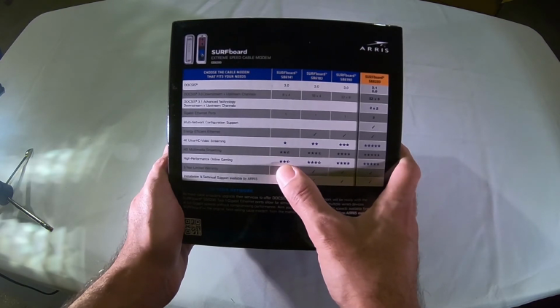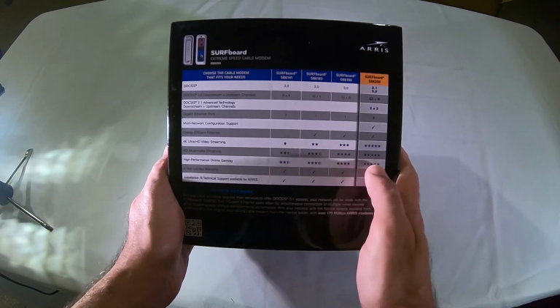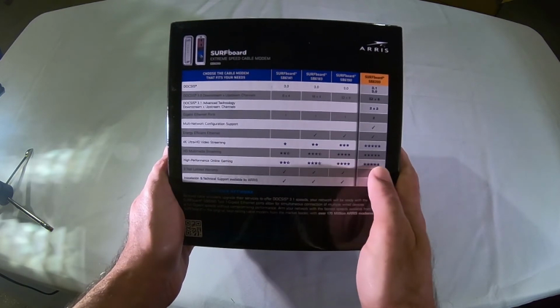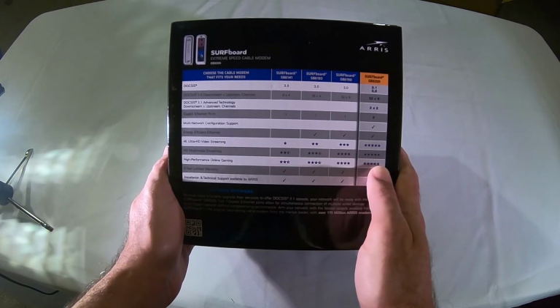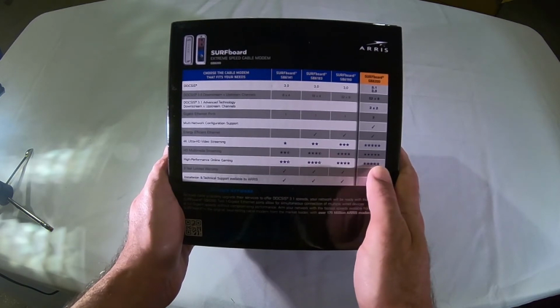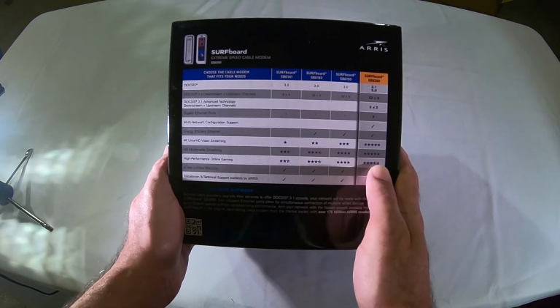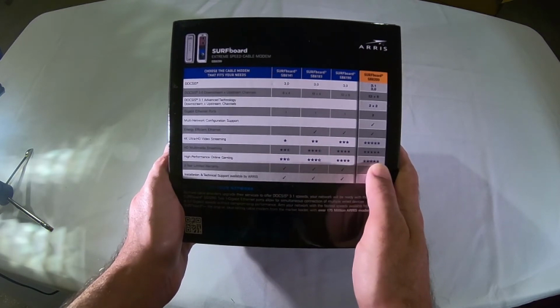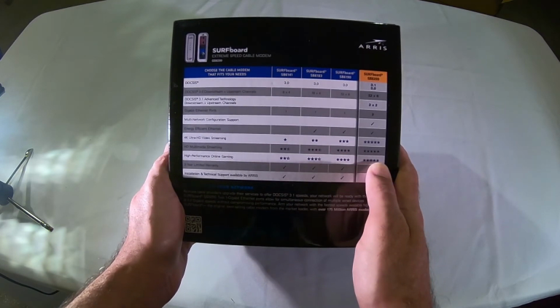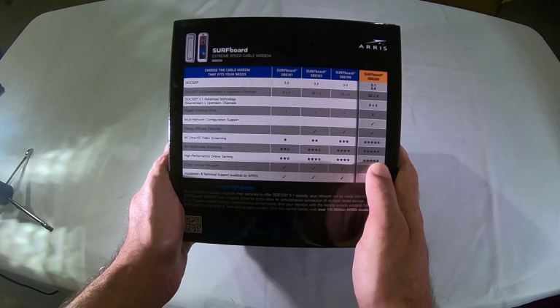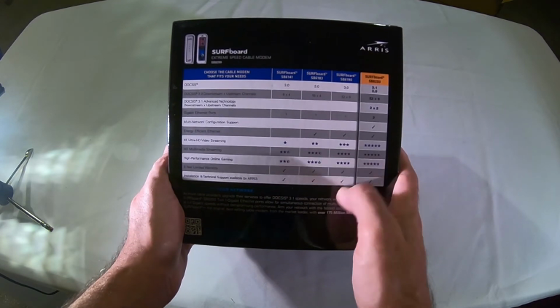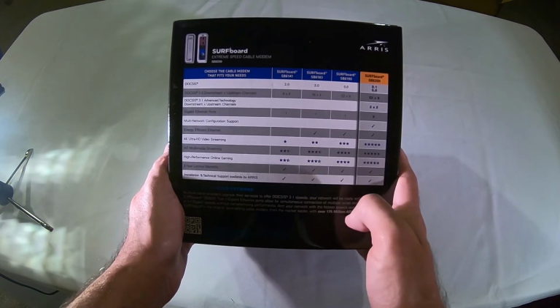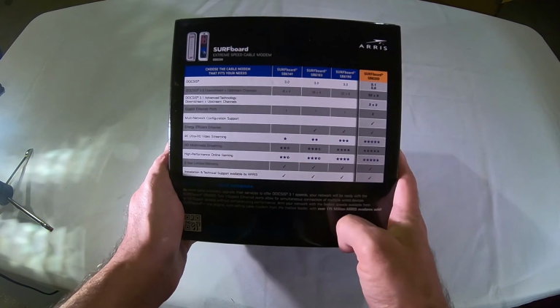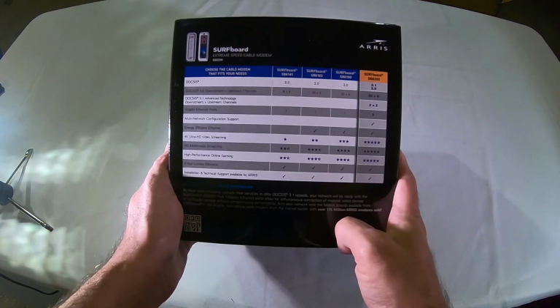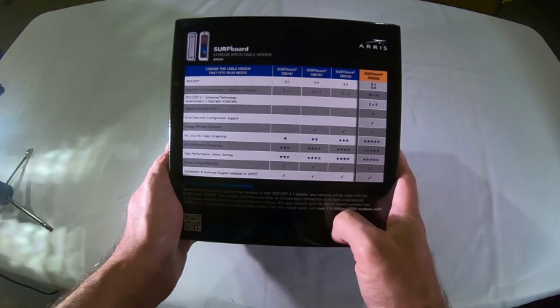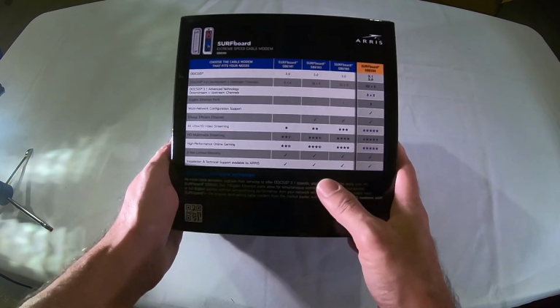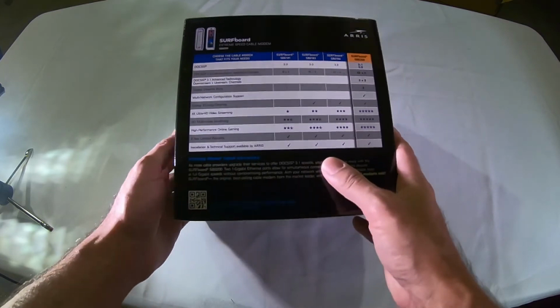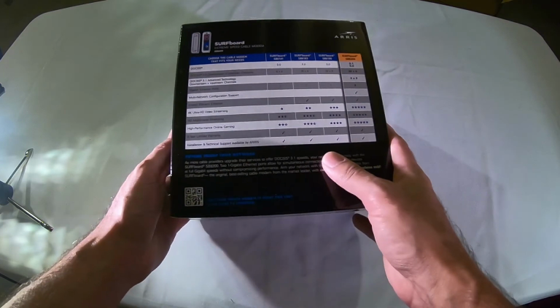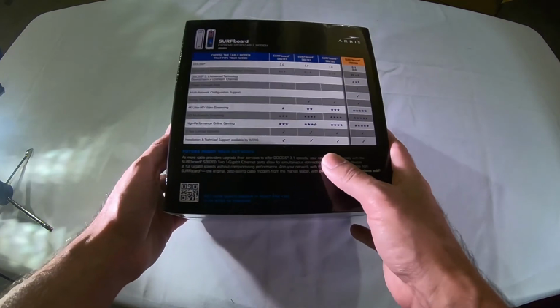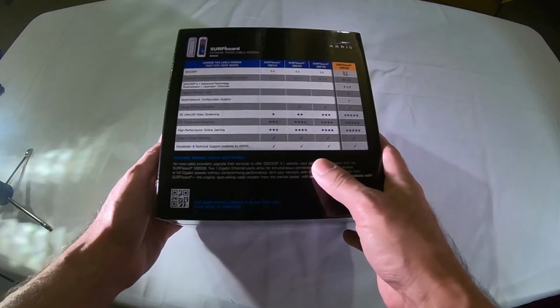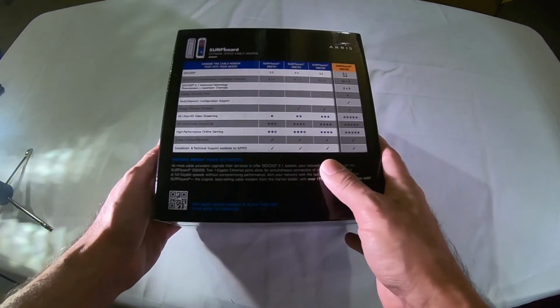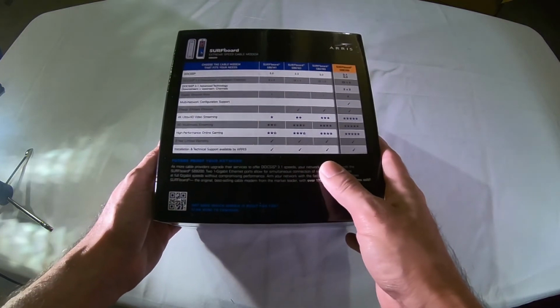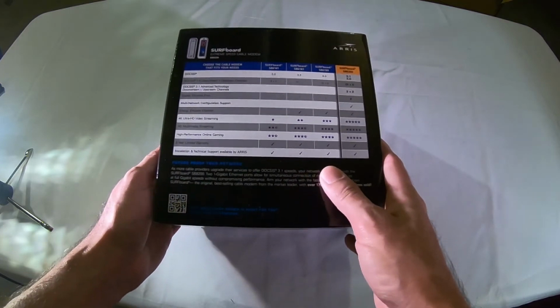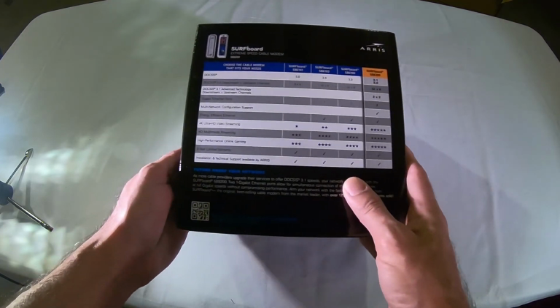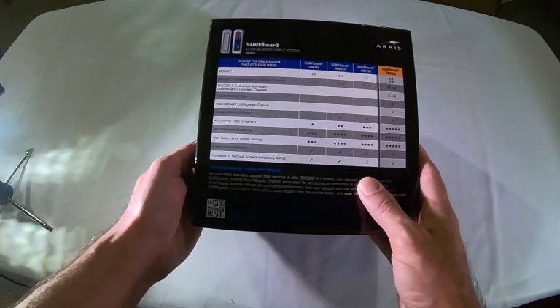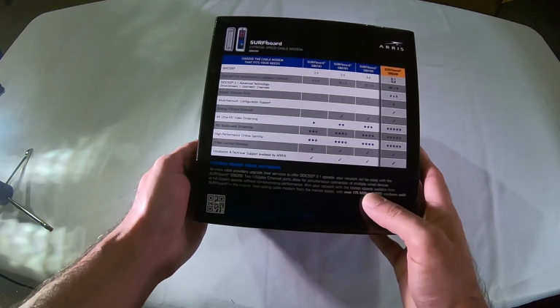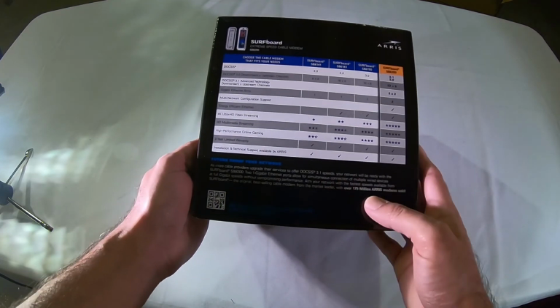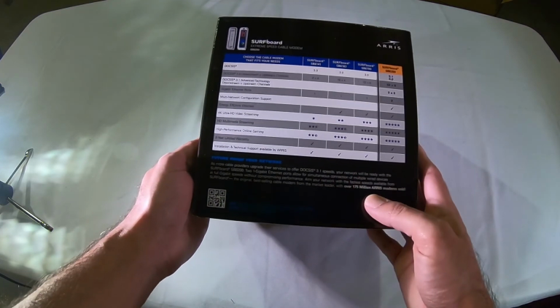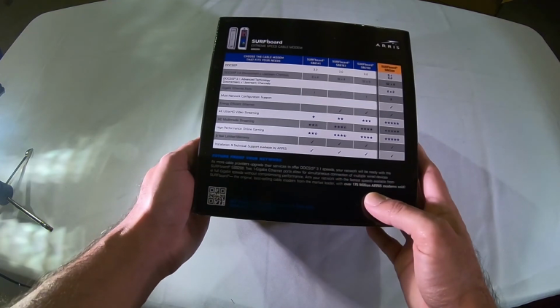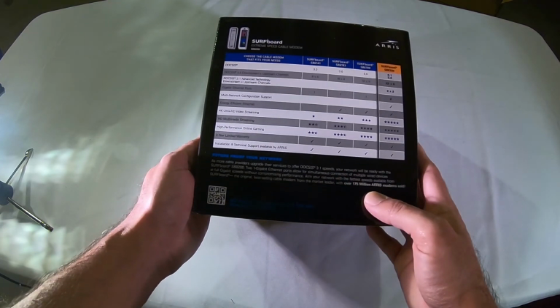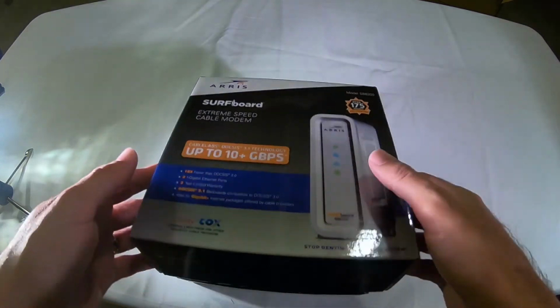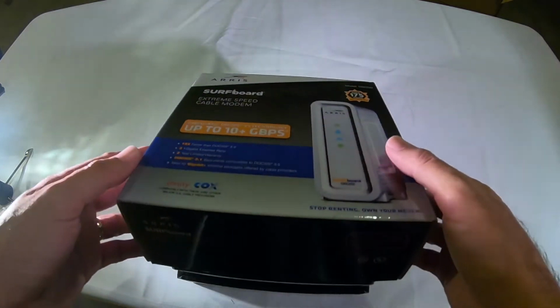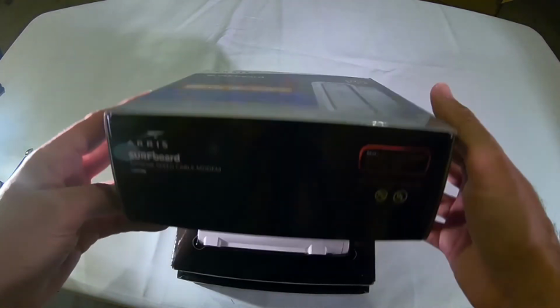Online gaming — way more stars. So let's check it out. It says it's future-proof for your network, for a while anyway.